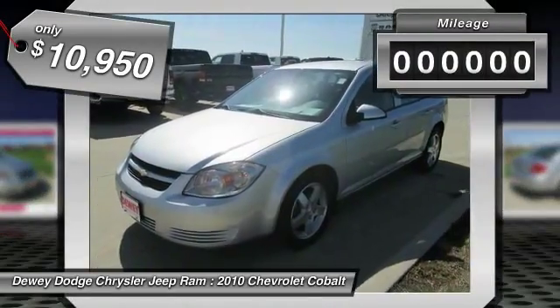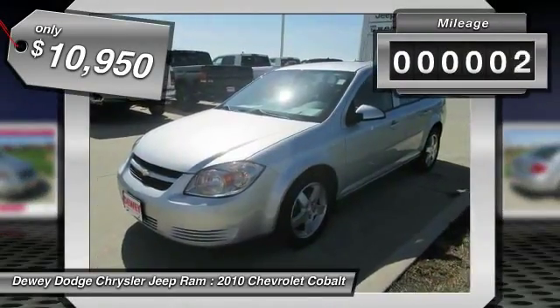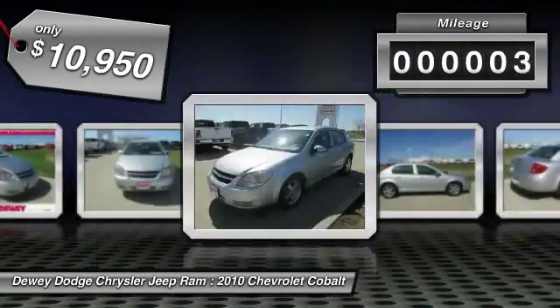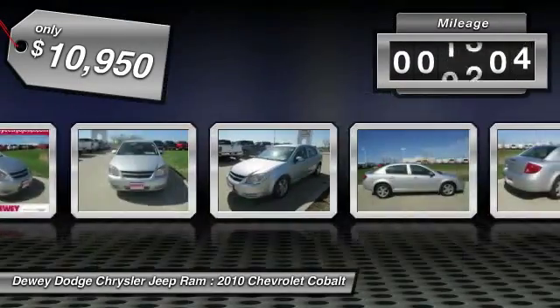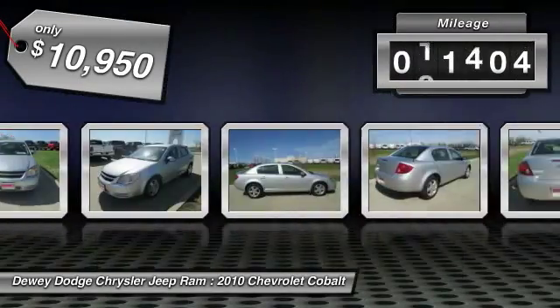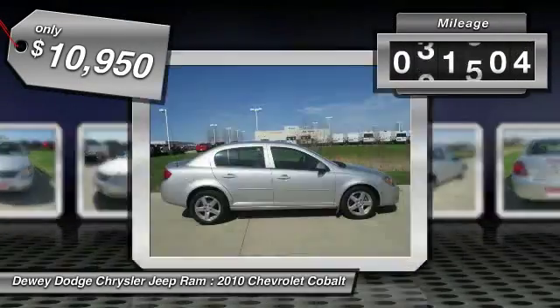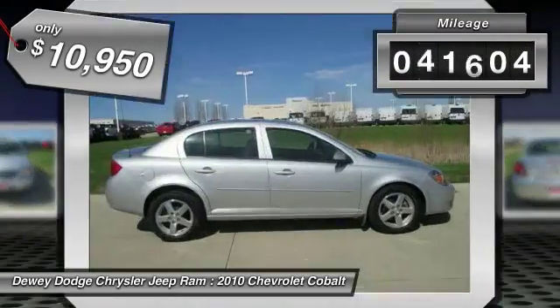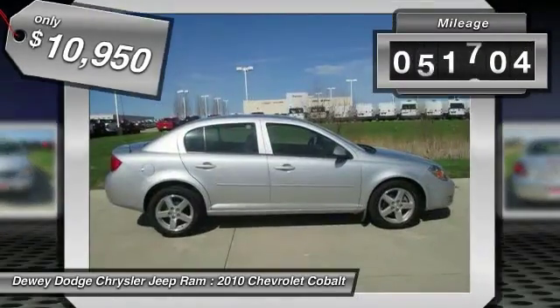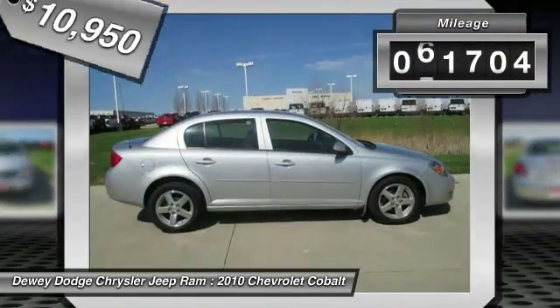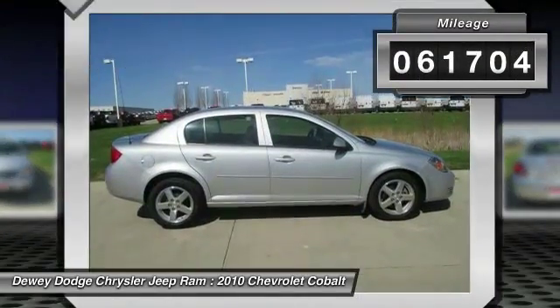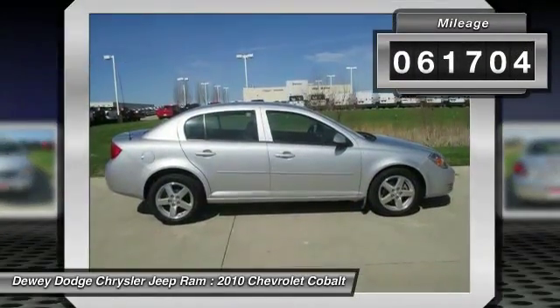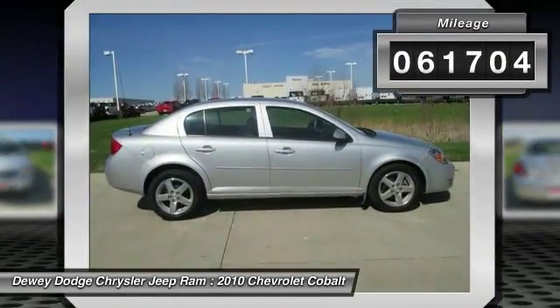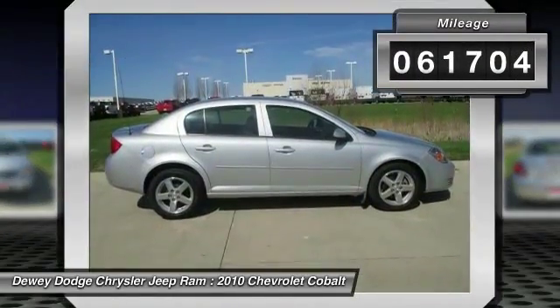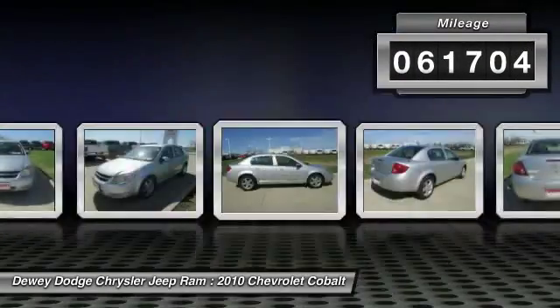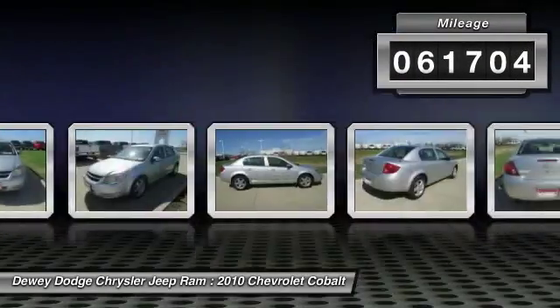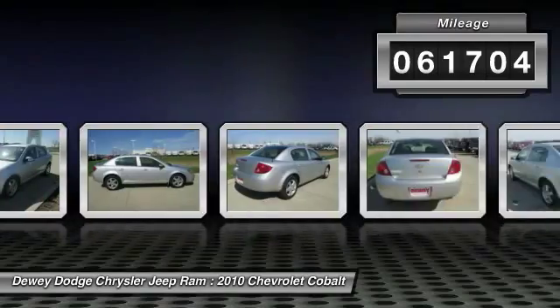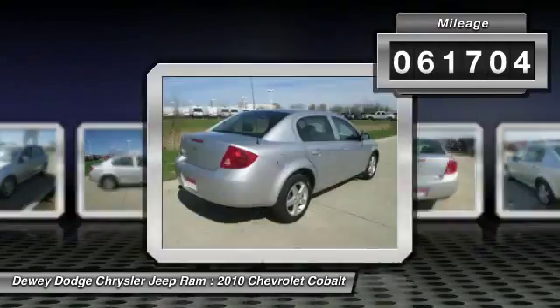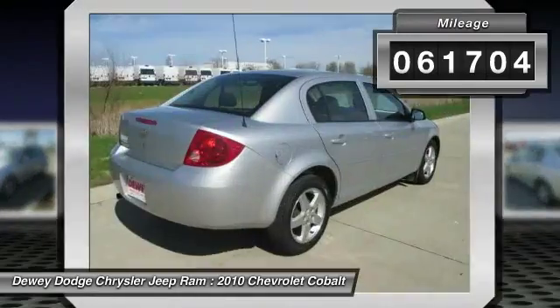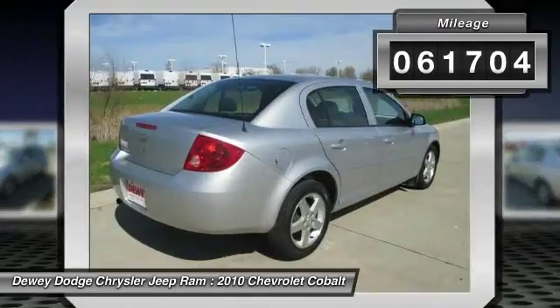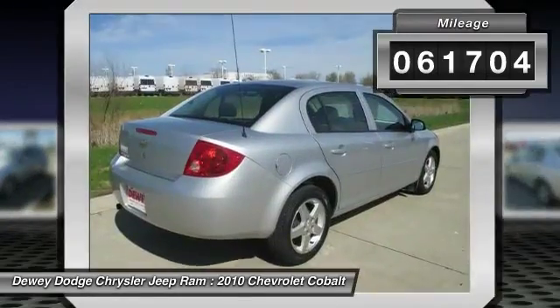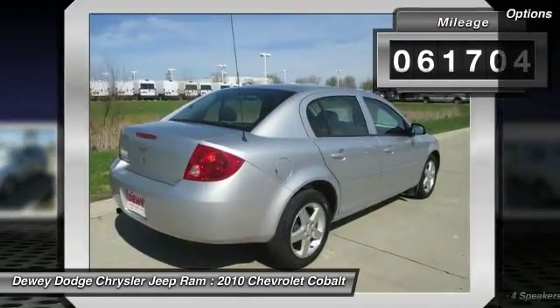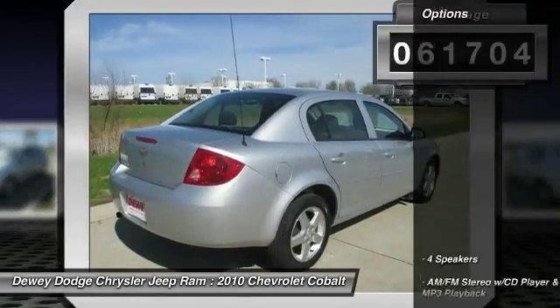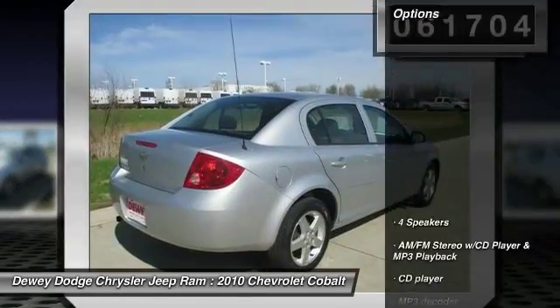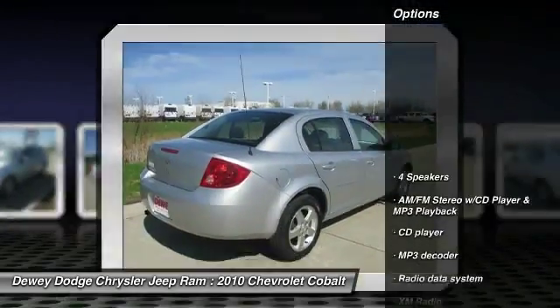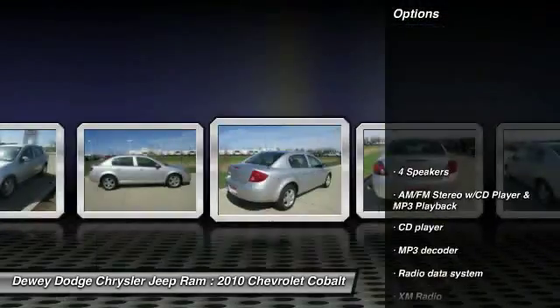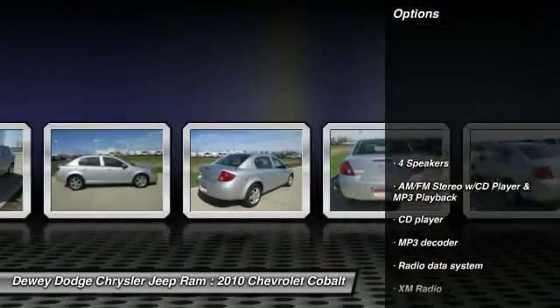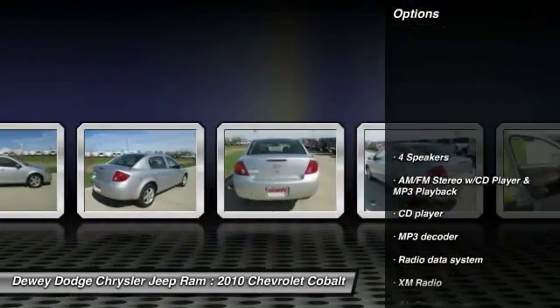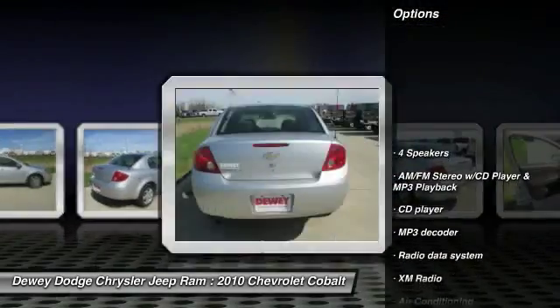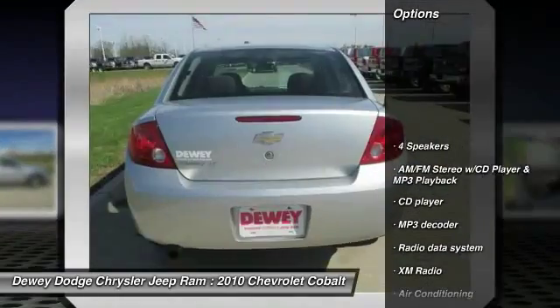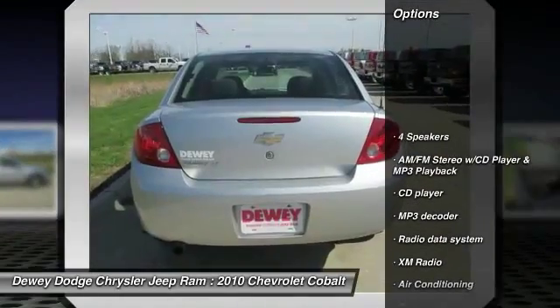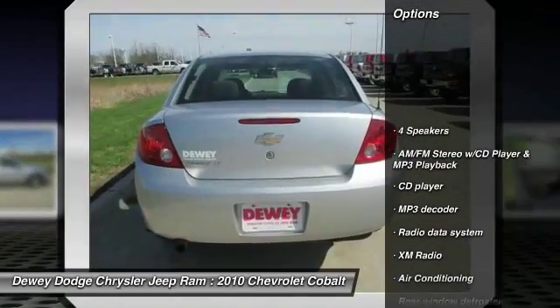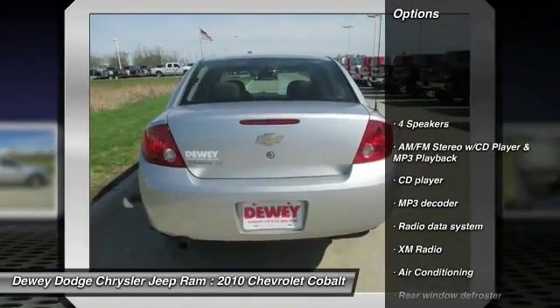This vehicle has less than 65,000 miles. Here are some of this vehicle's great options: dual airbags.